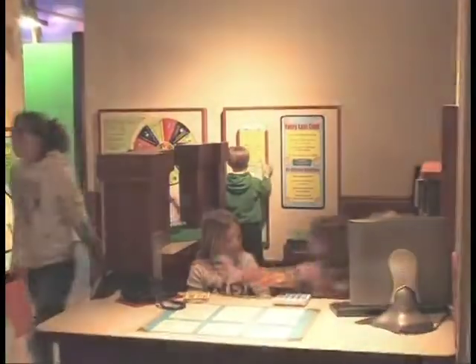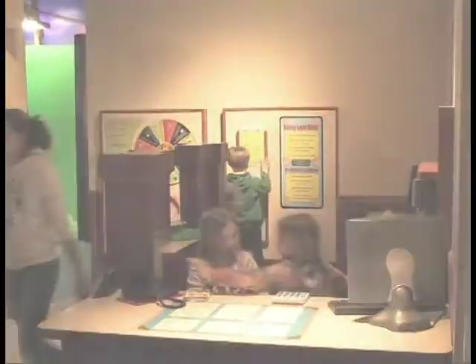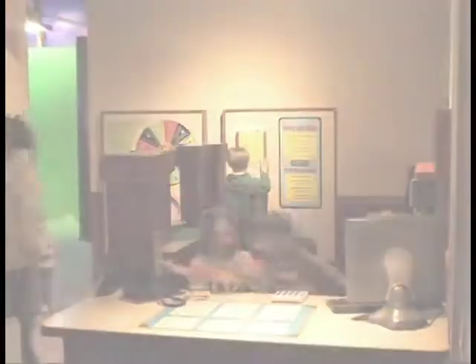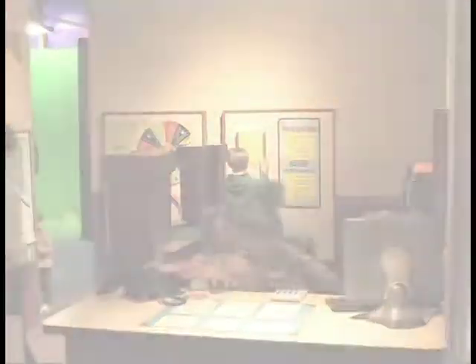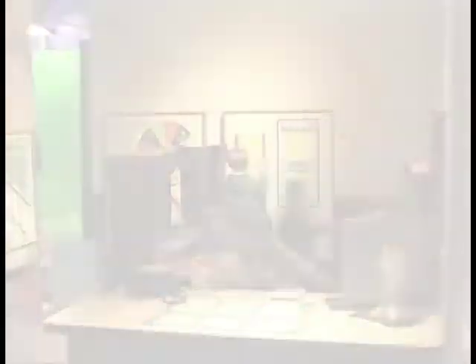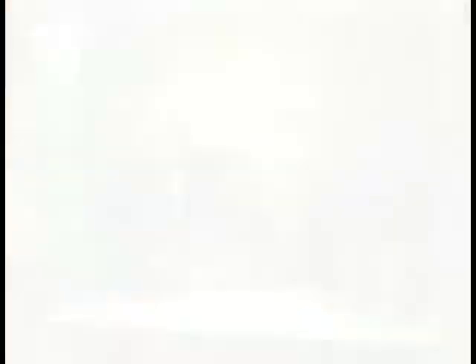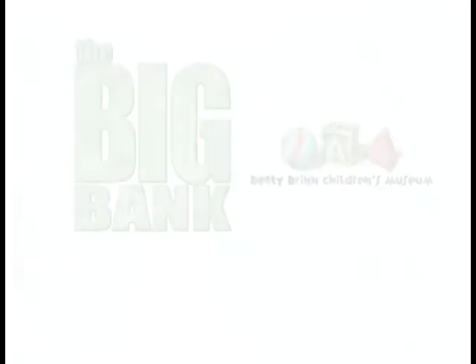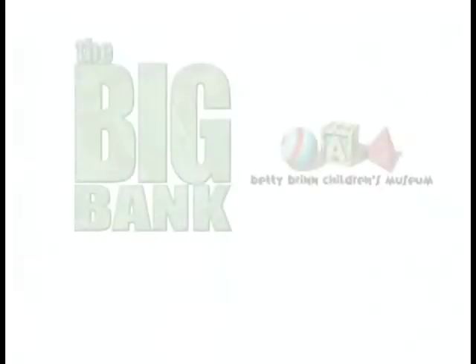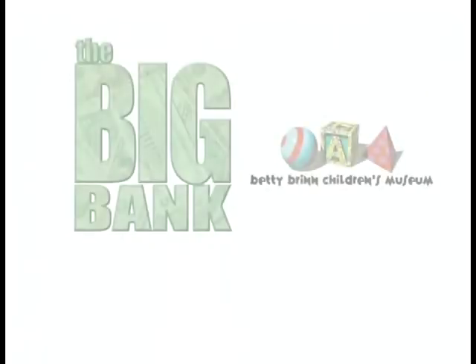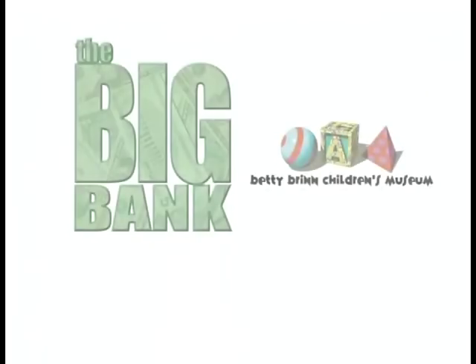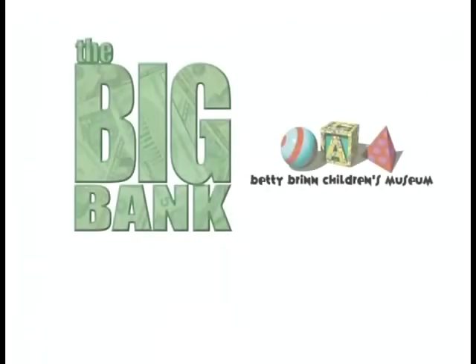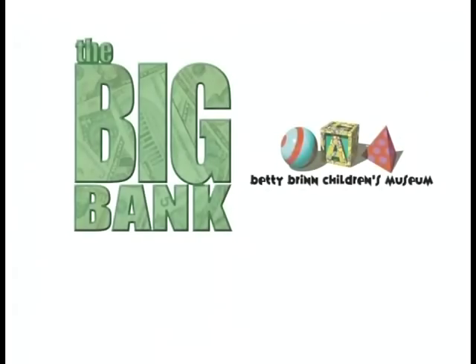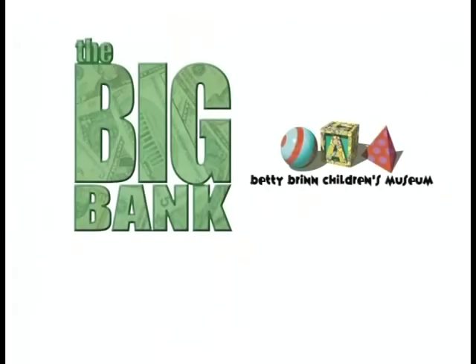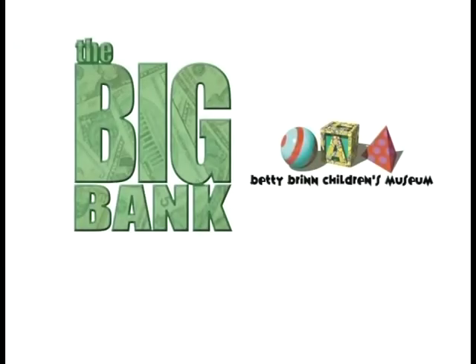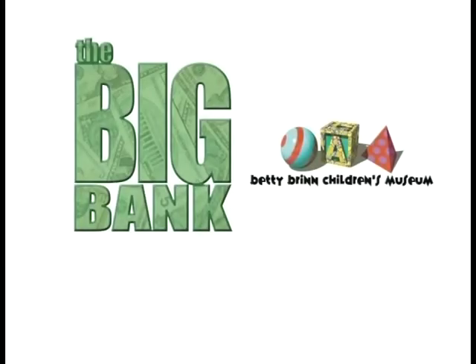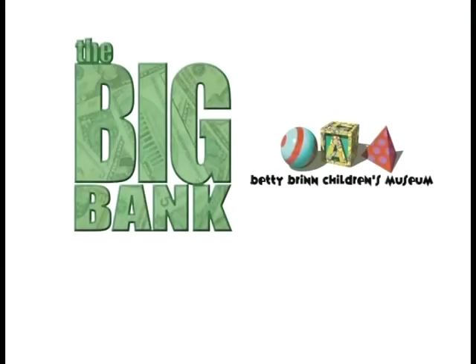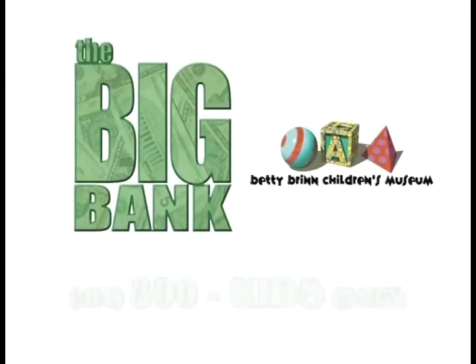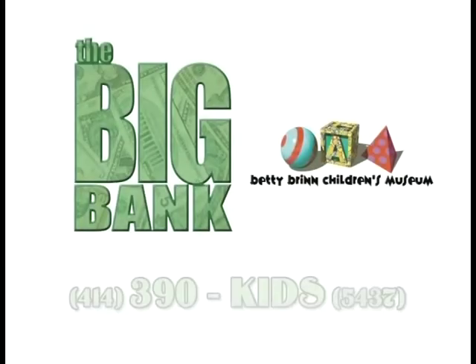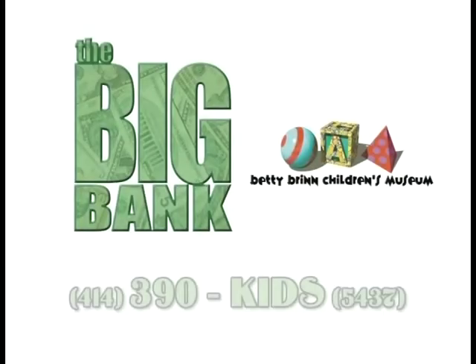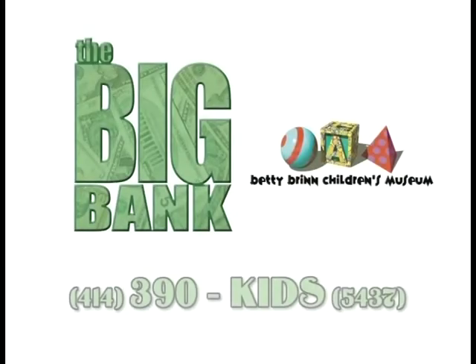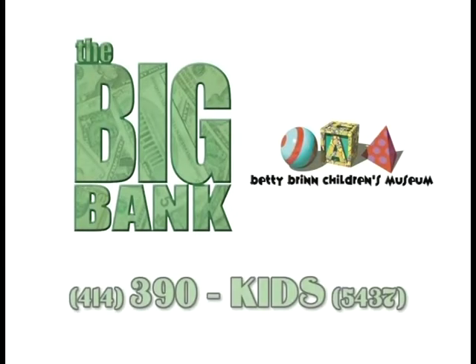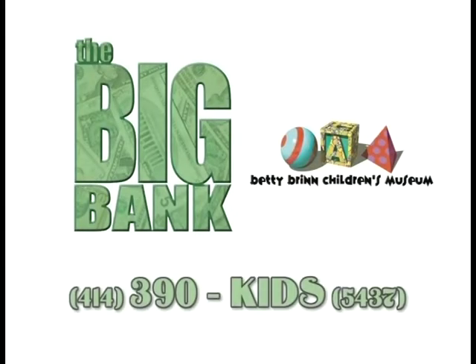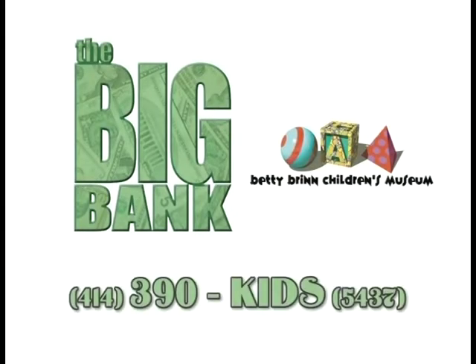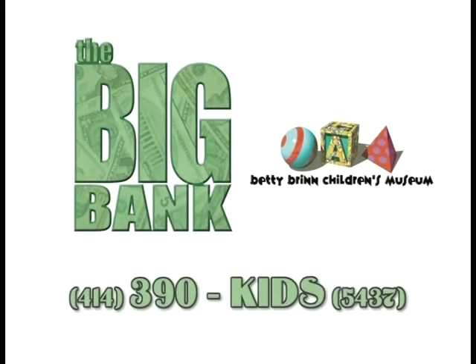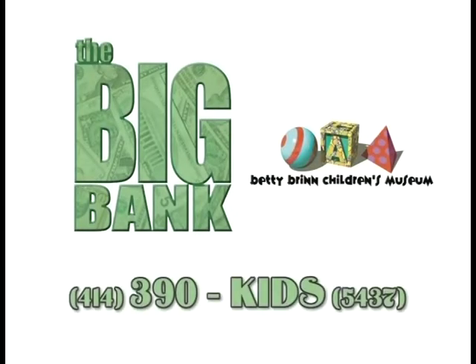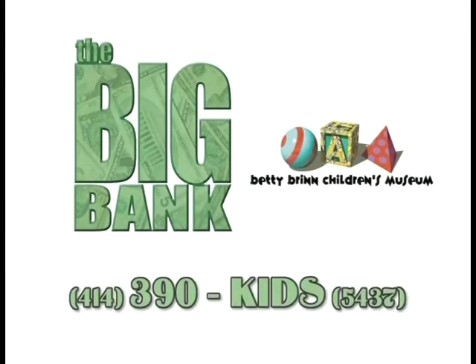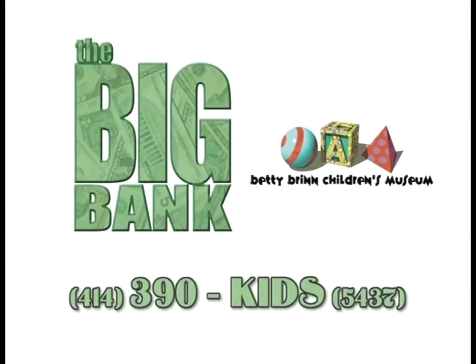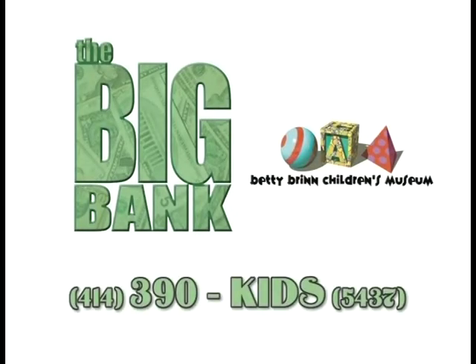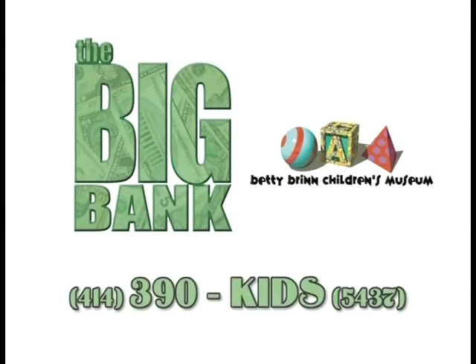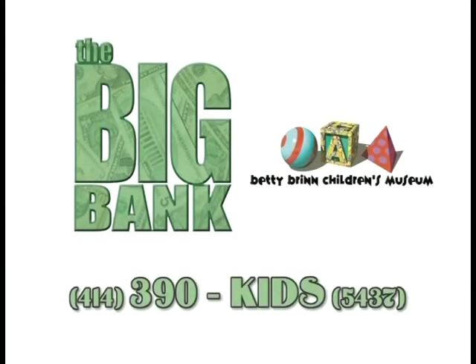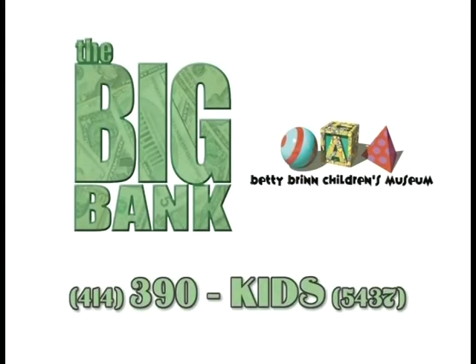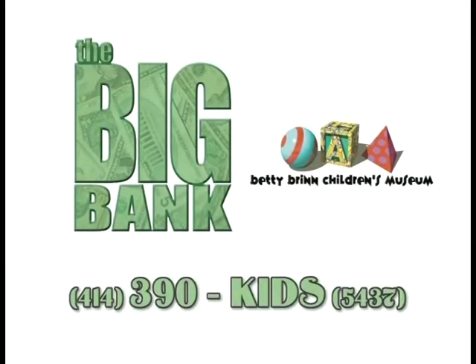To learn more about owning The Big Bank, please contact the Betty Brinn Children's Museum.